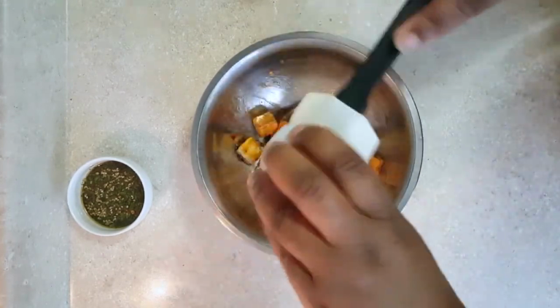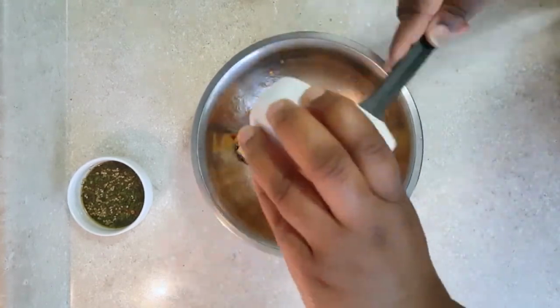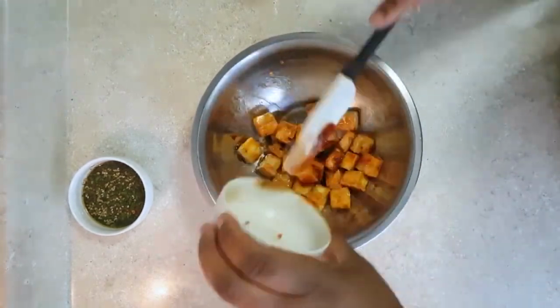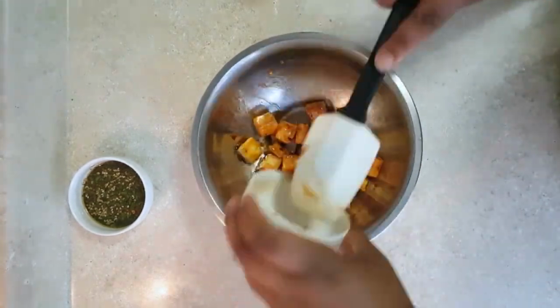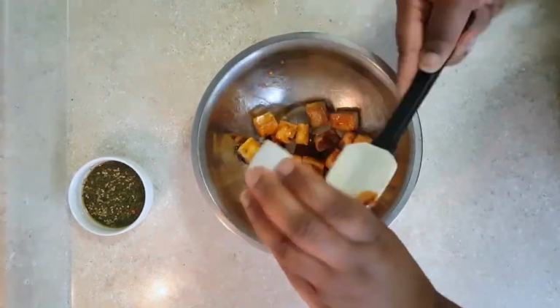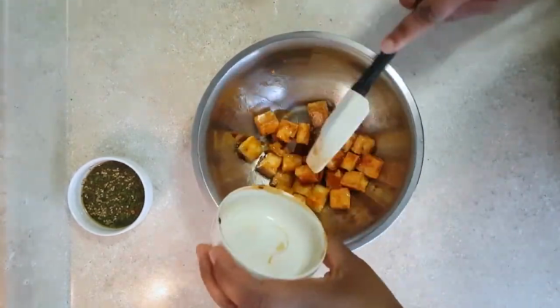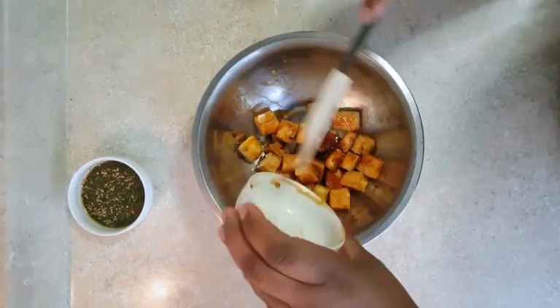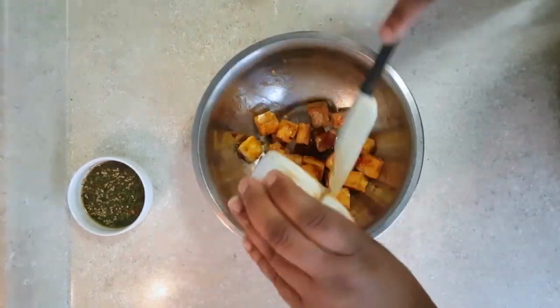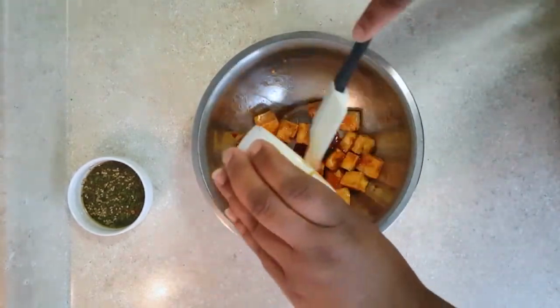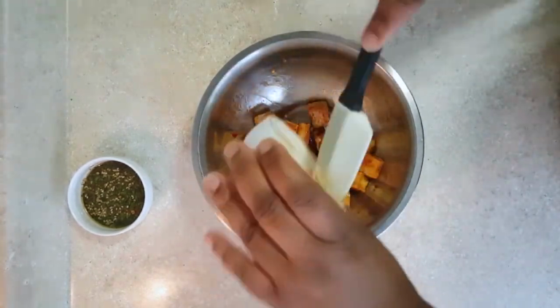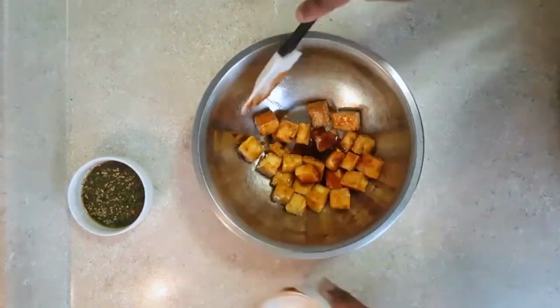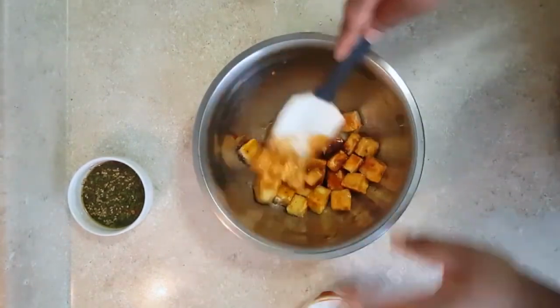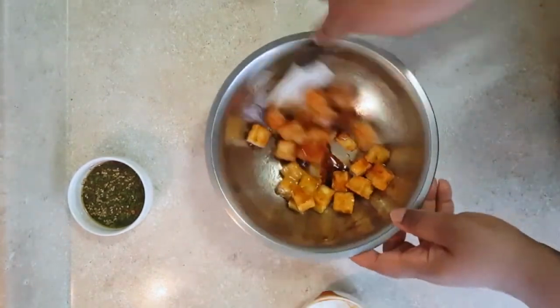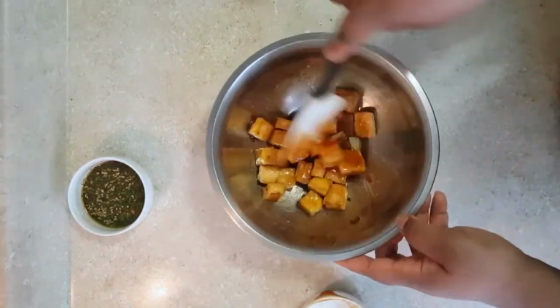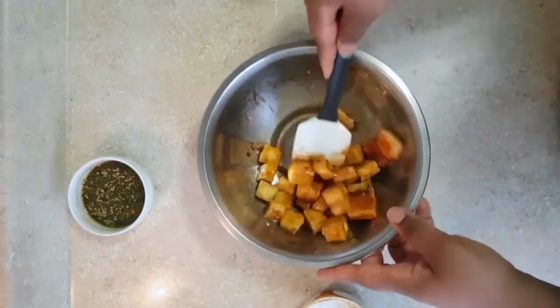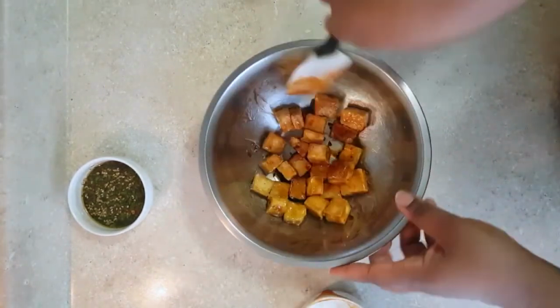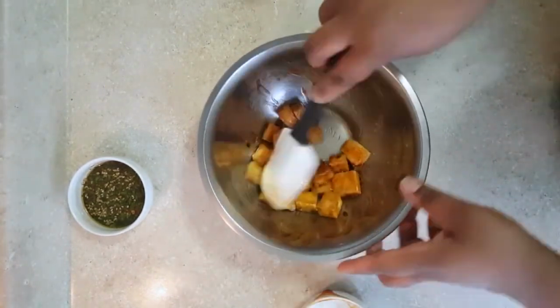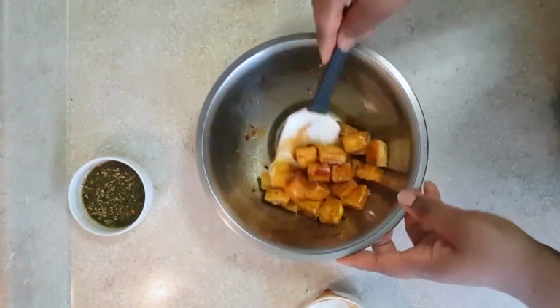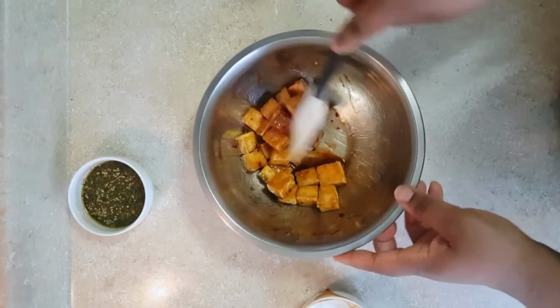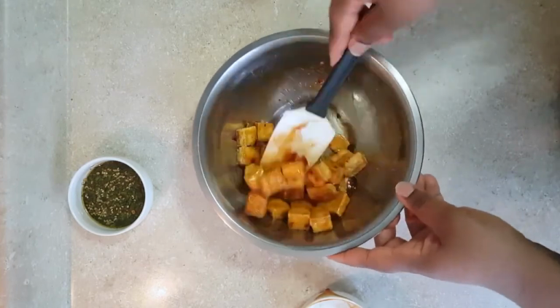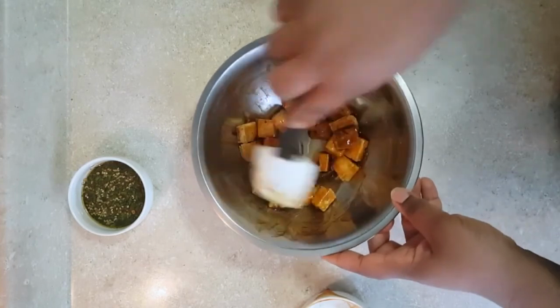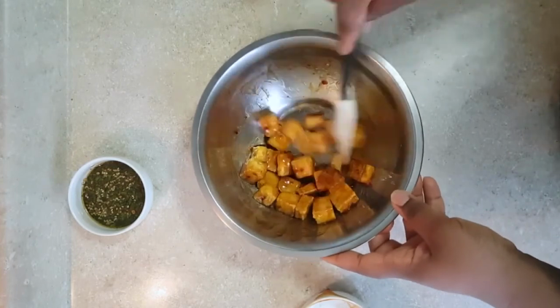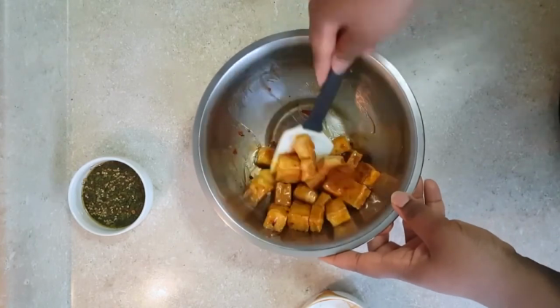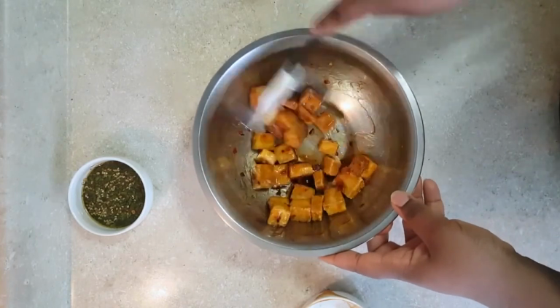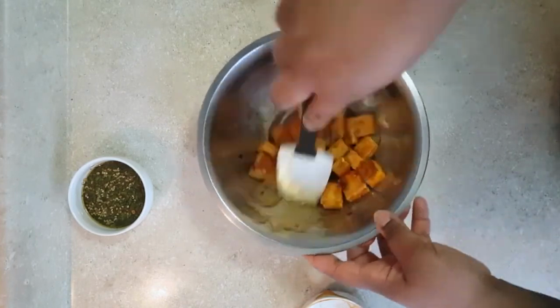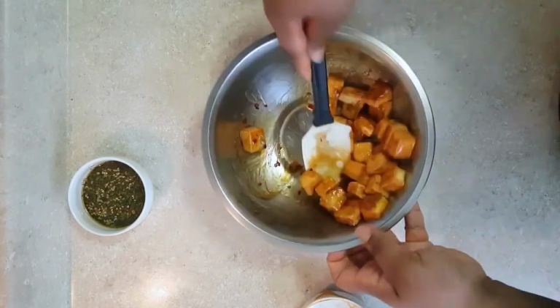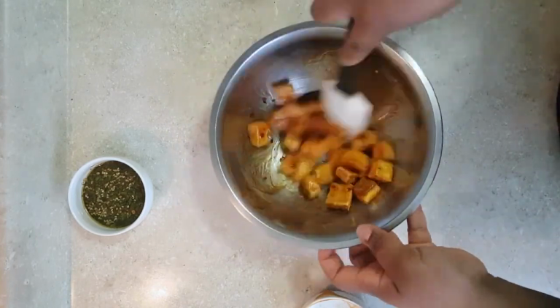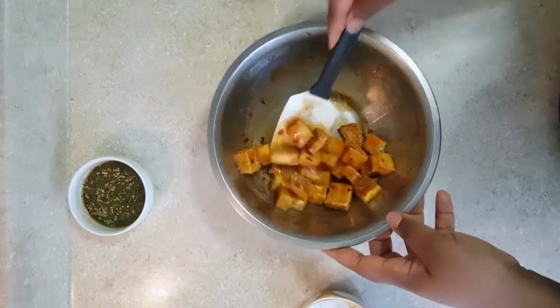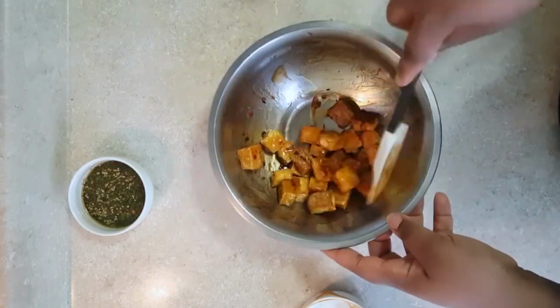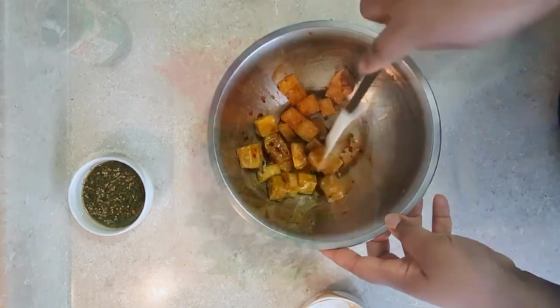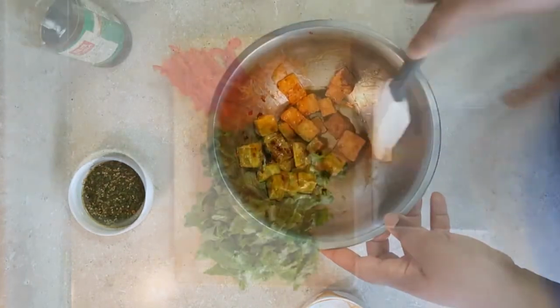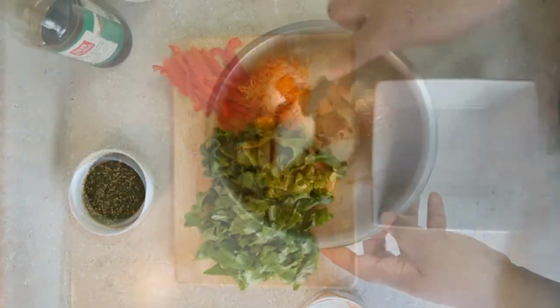Just a note — I only use half a block of the tofu; the other half I'll use for another recipe.